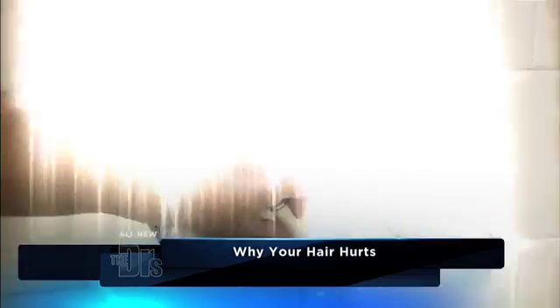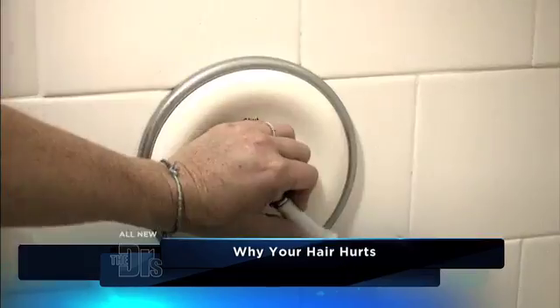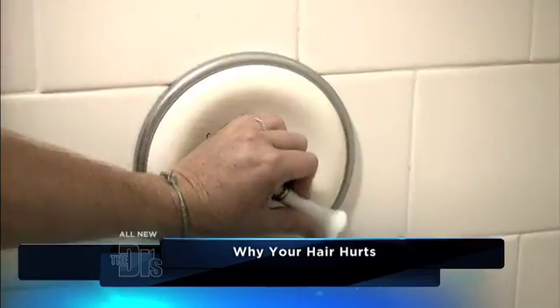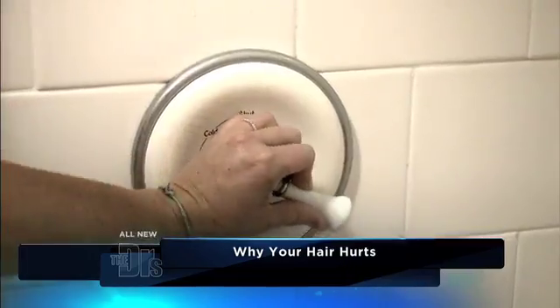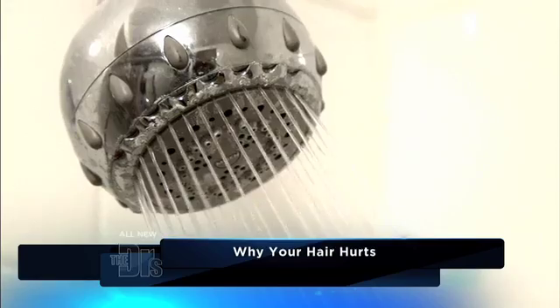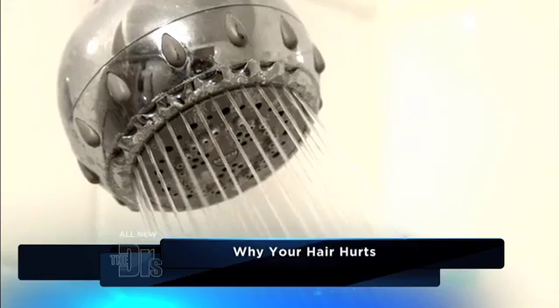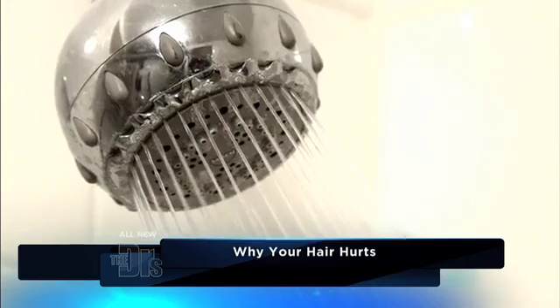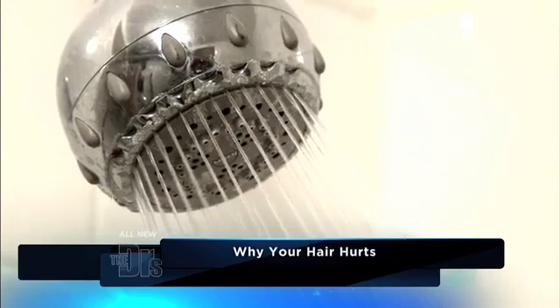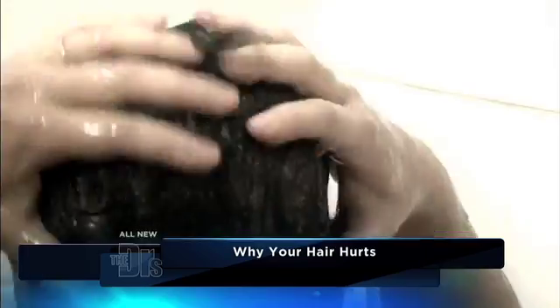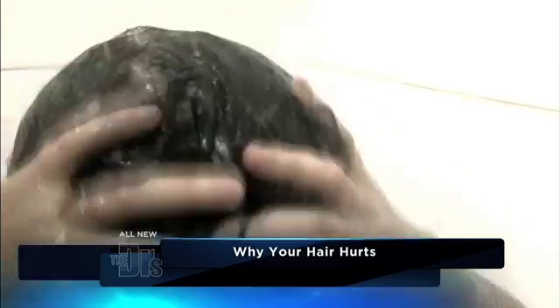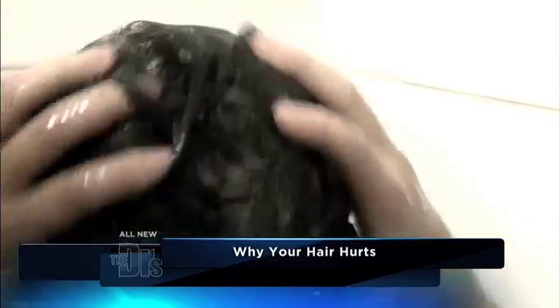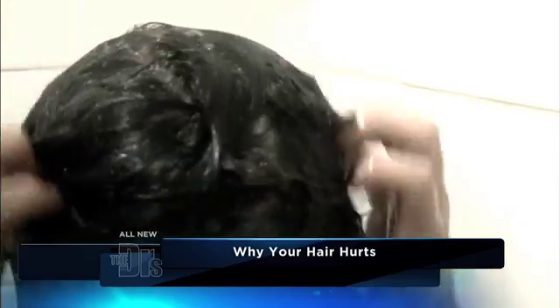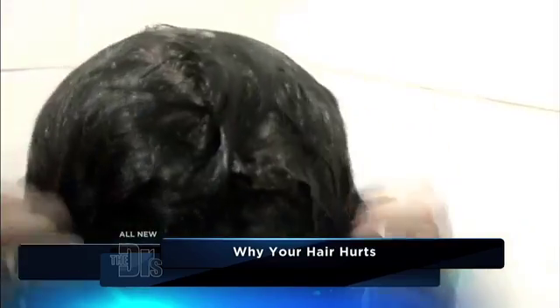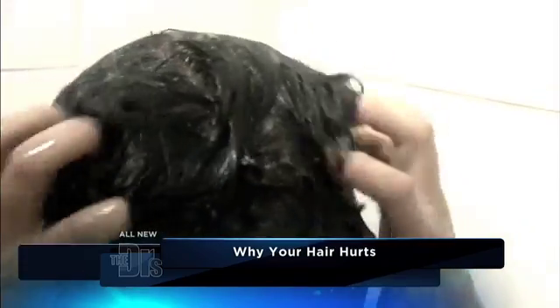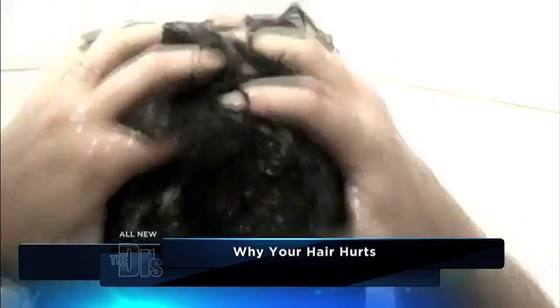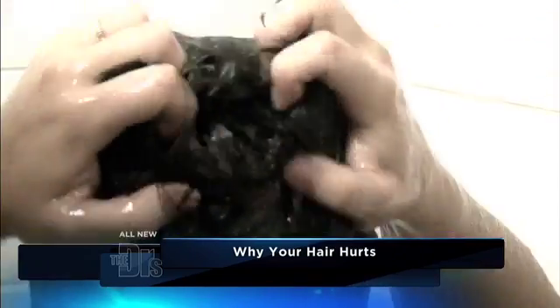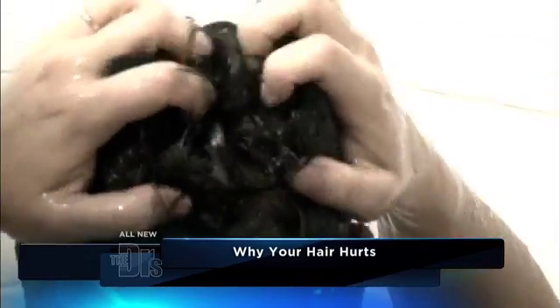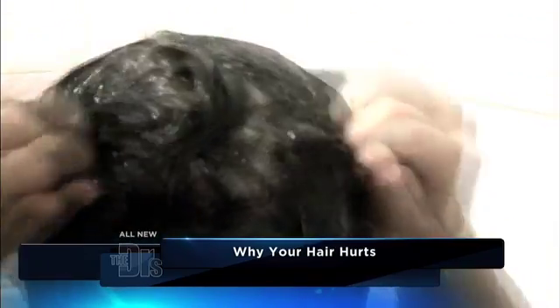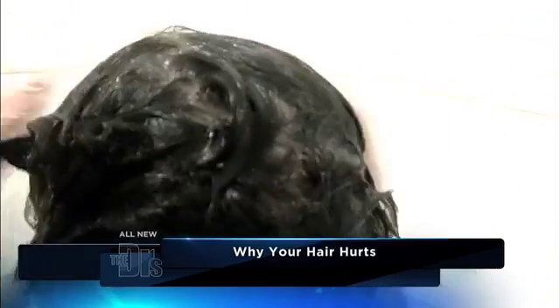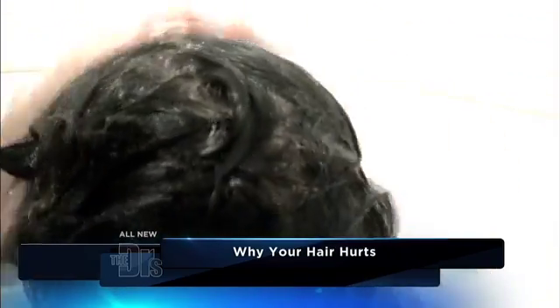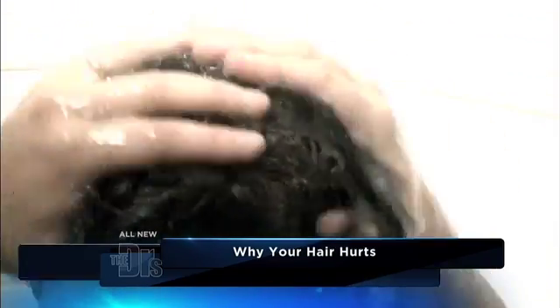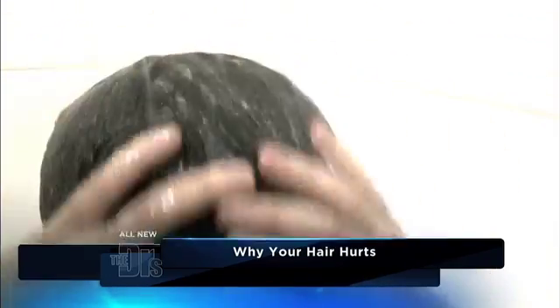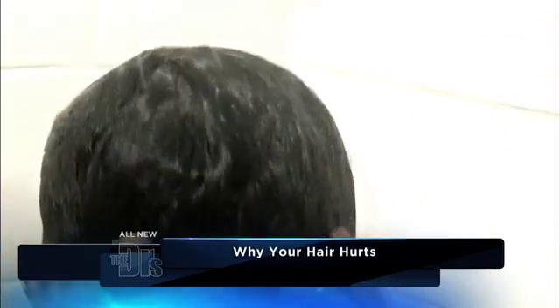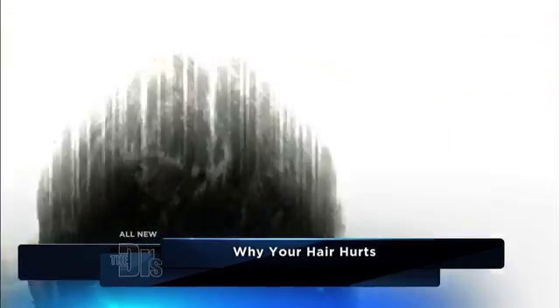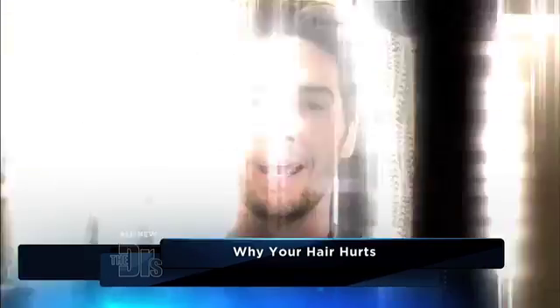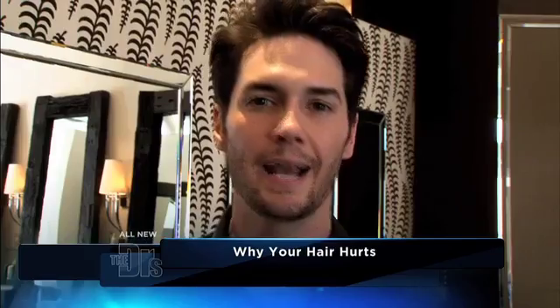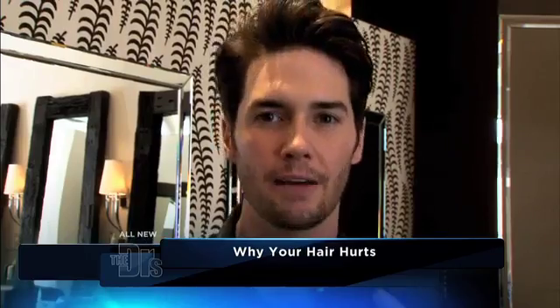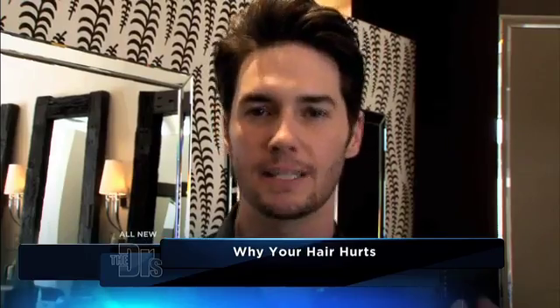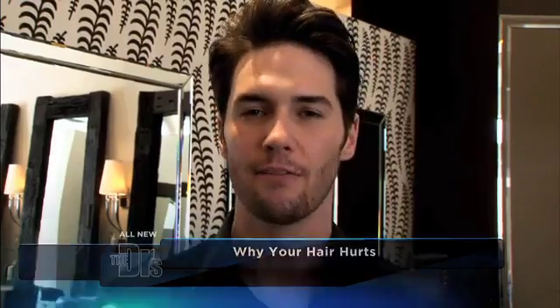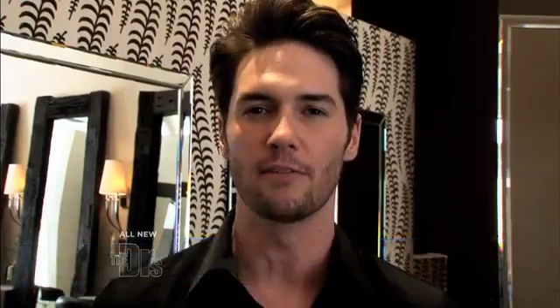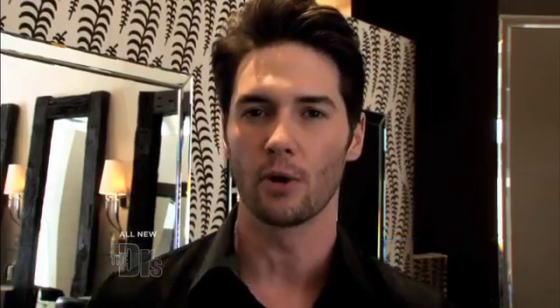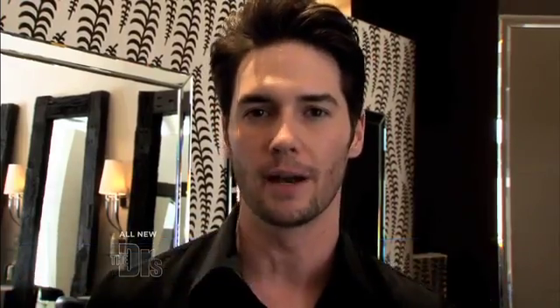When you're in the shower, really get in and manipulate the scalp so that it actually relieves that pain and draws more blood and kind of gets everything flowing better.